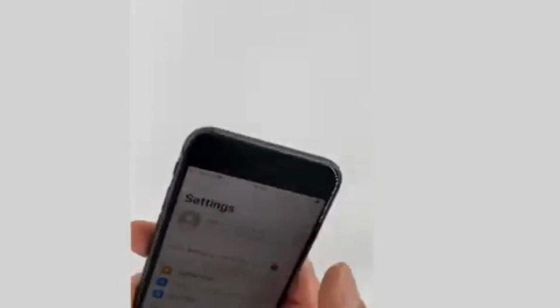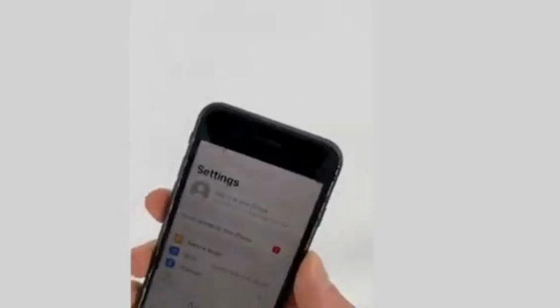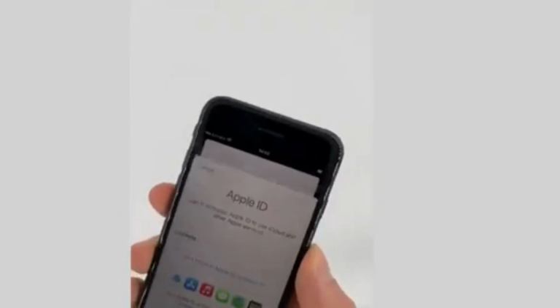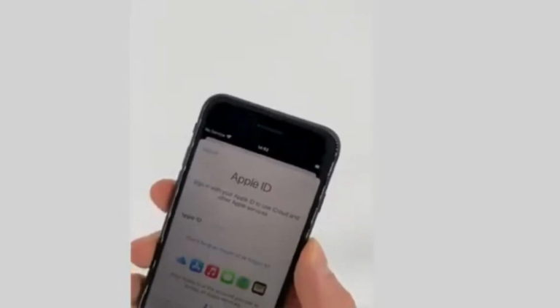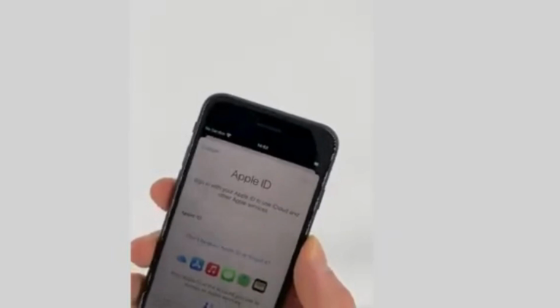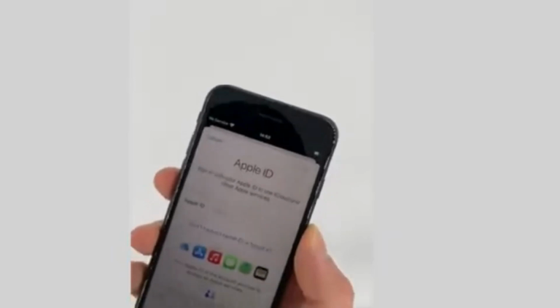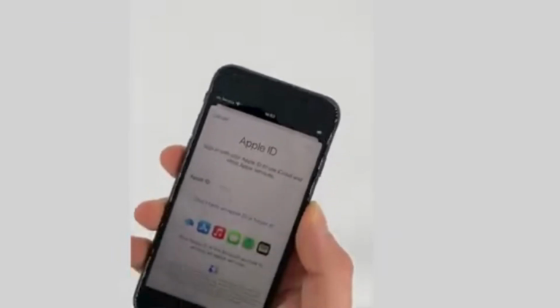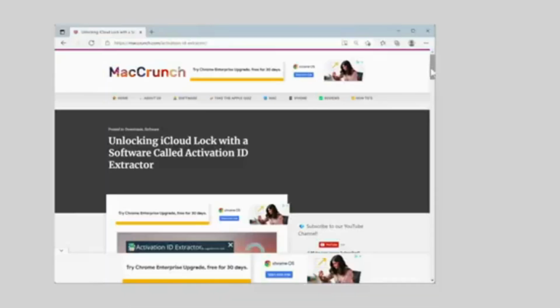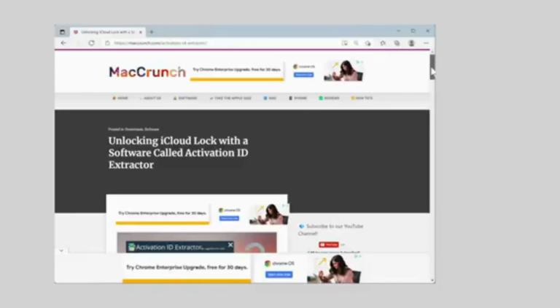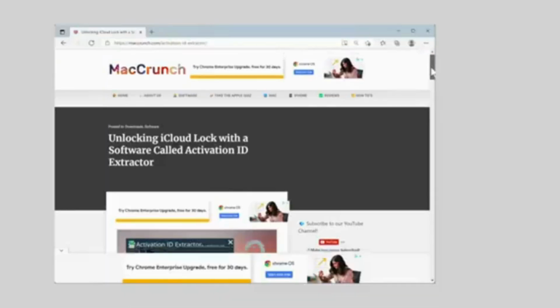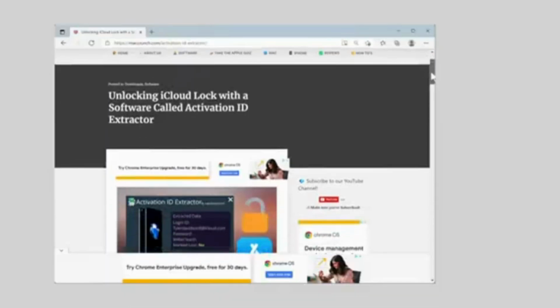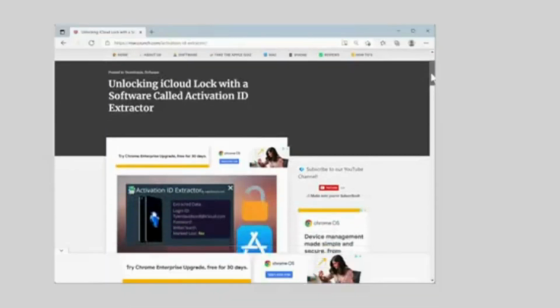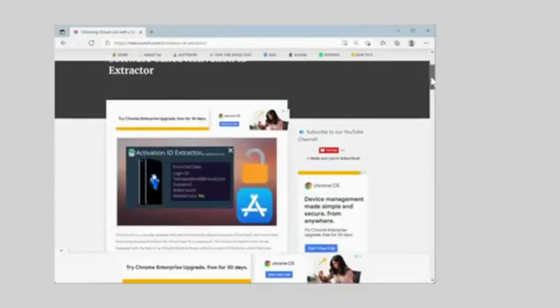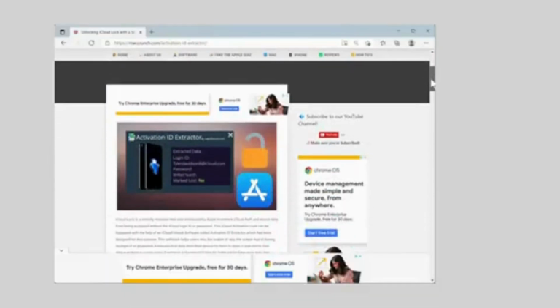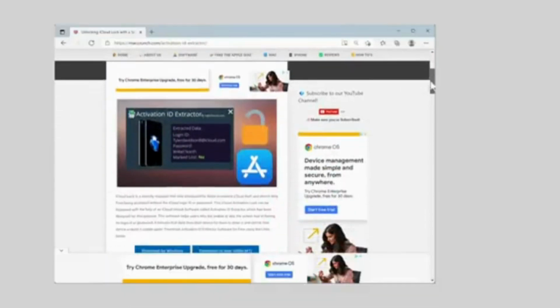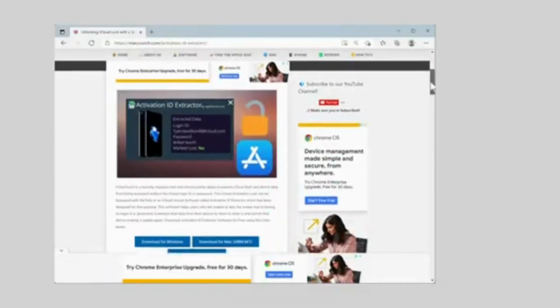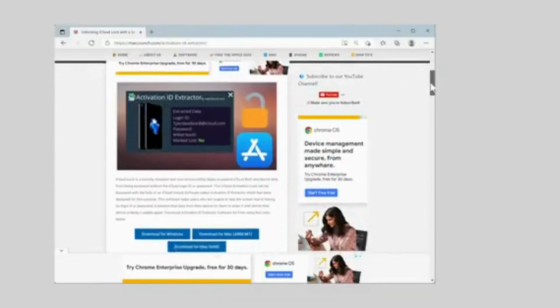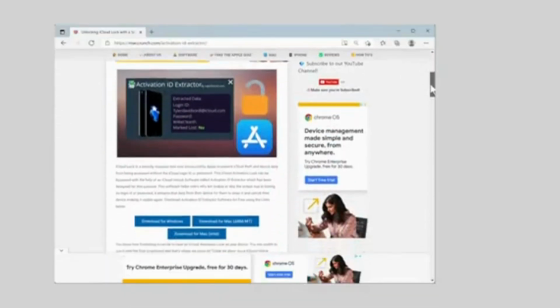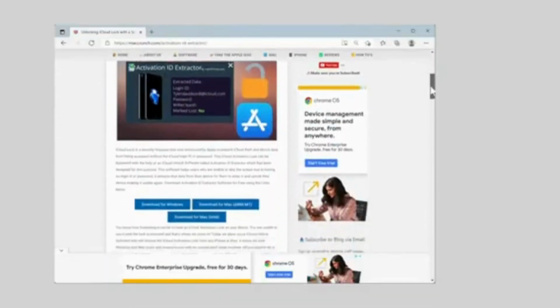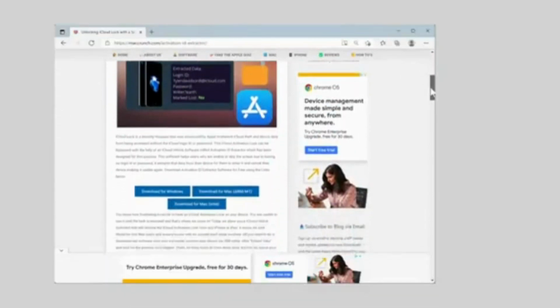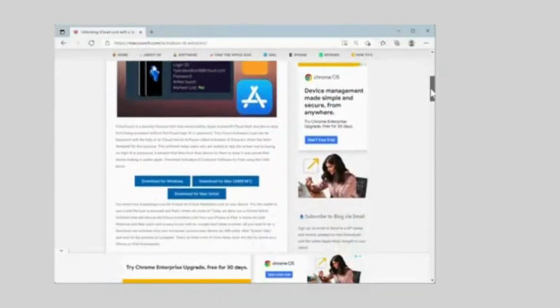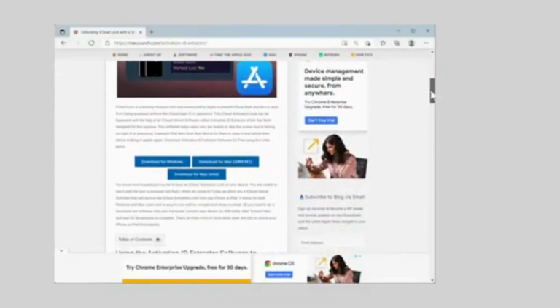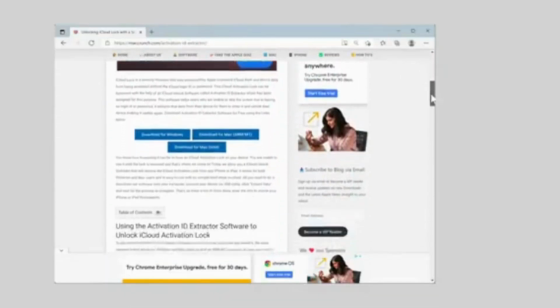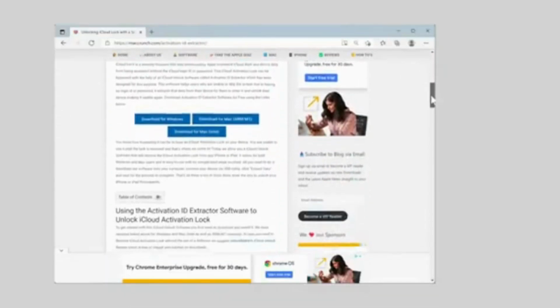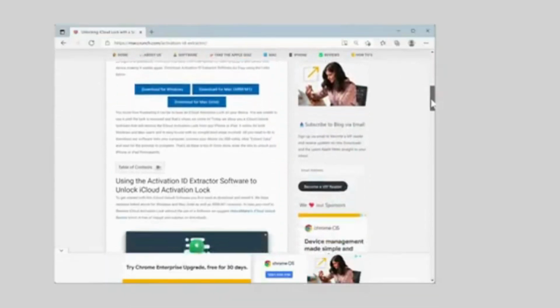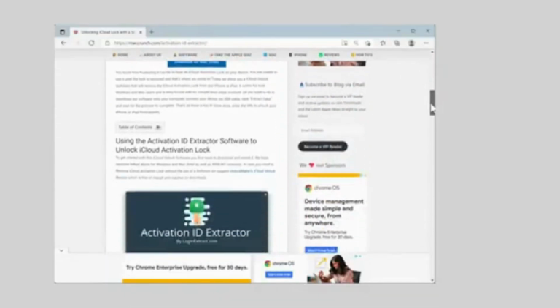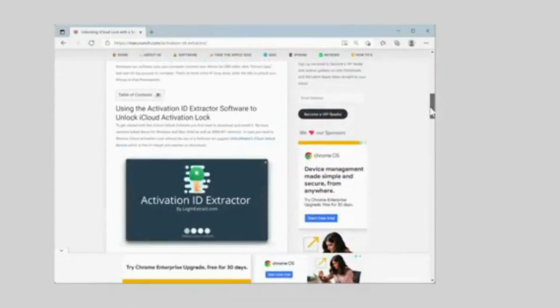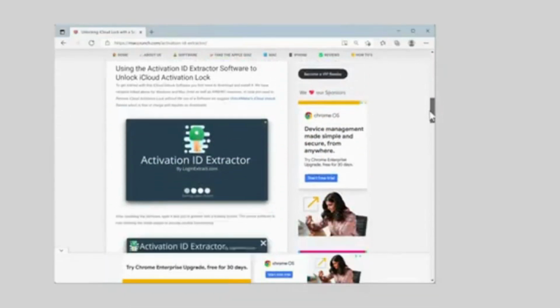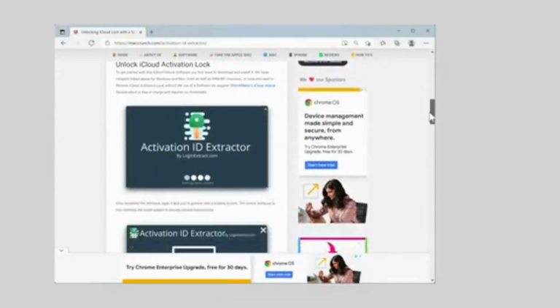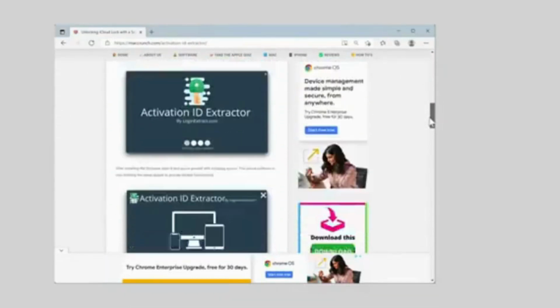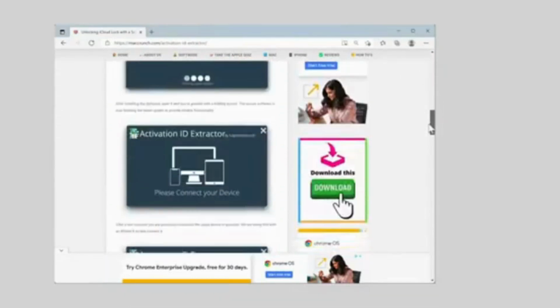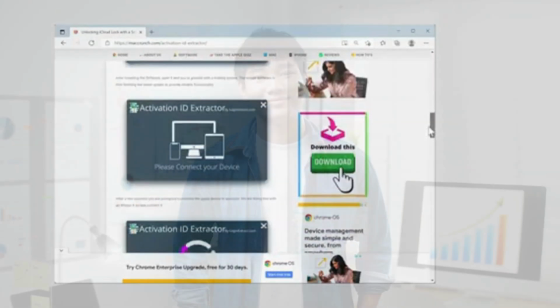To download the software, go to MacCrunch — the link is in the description below to download the Activation ID Instructor.